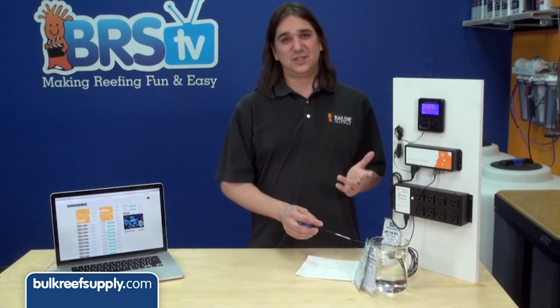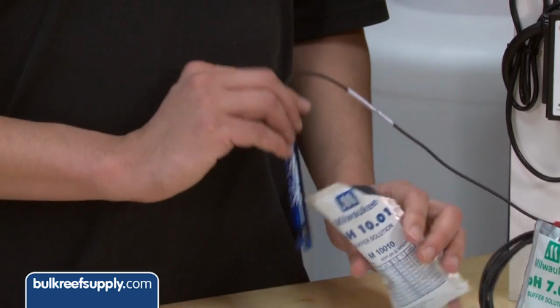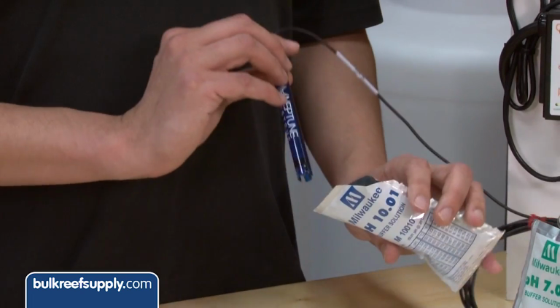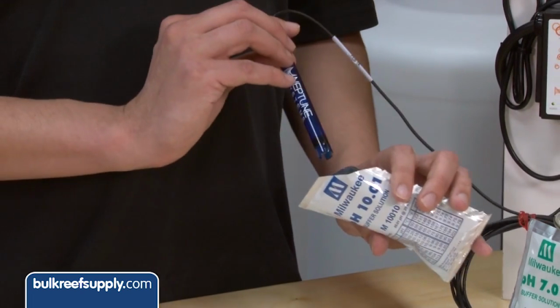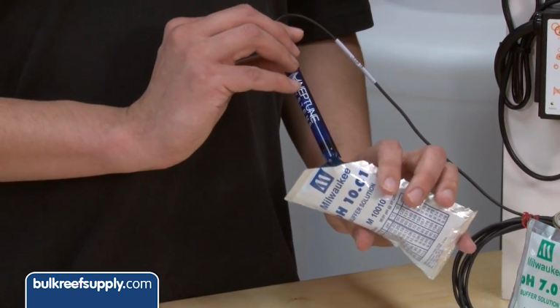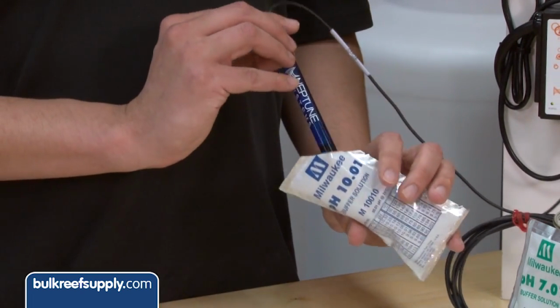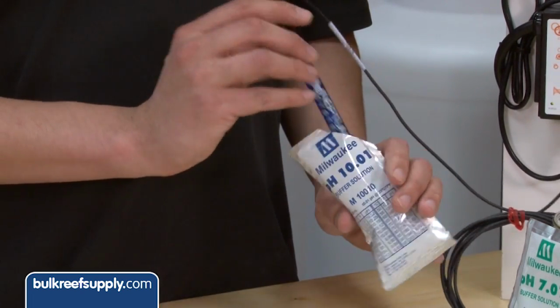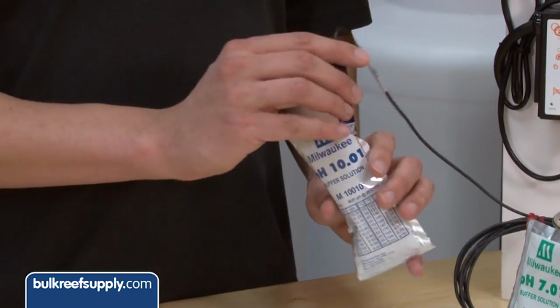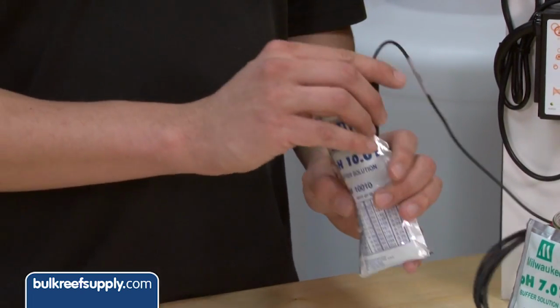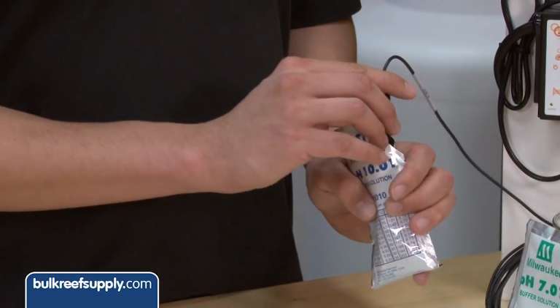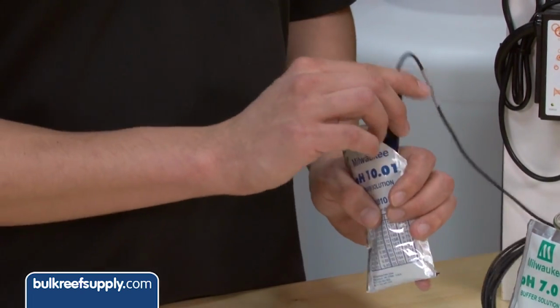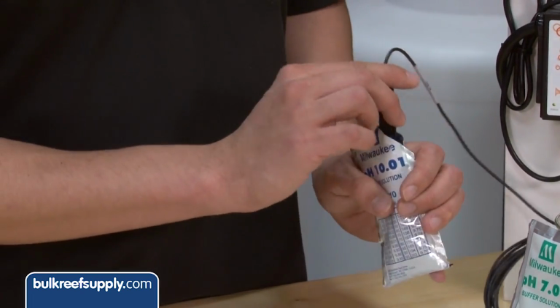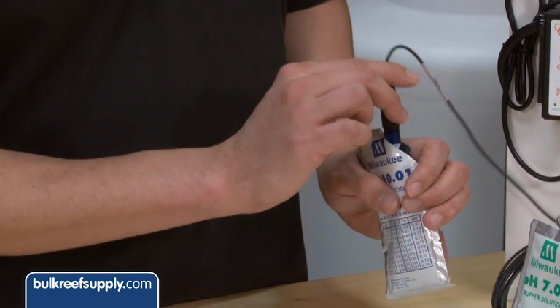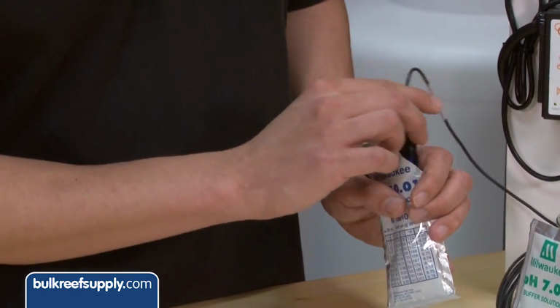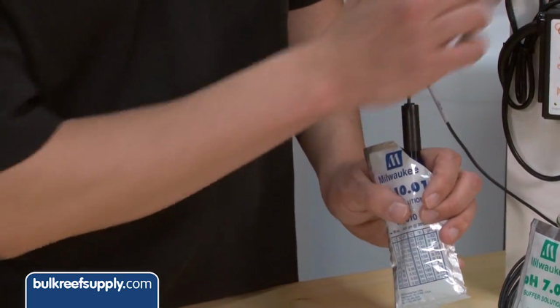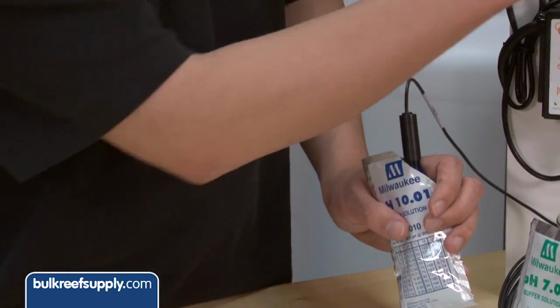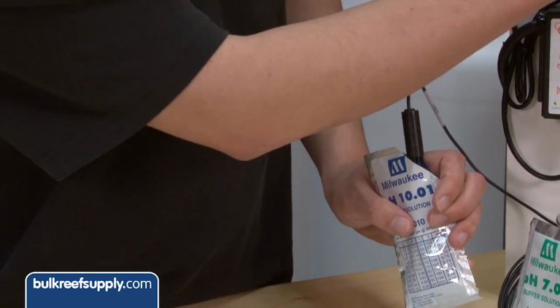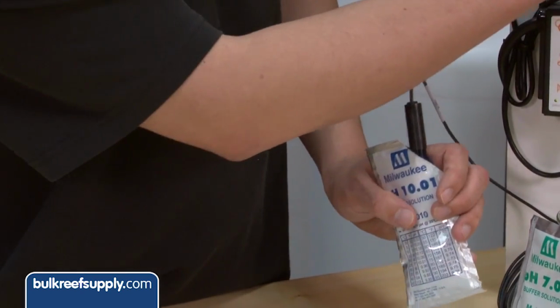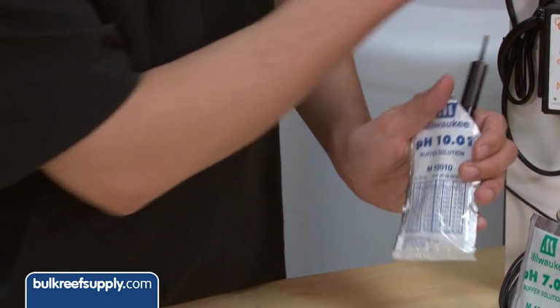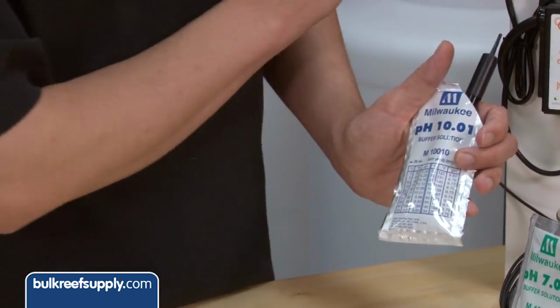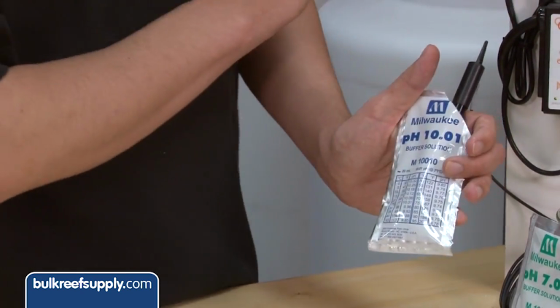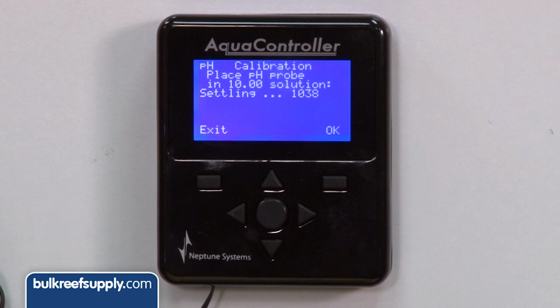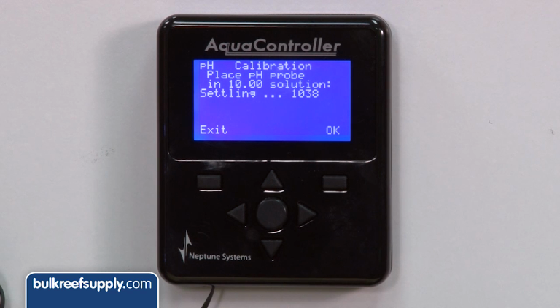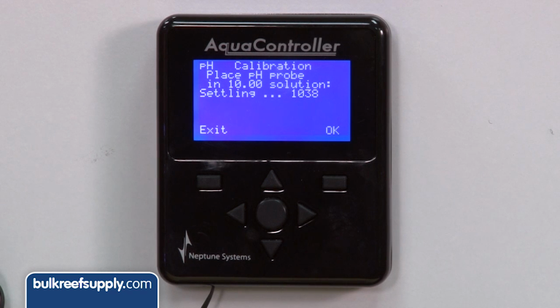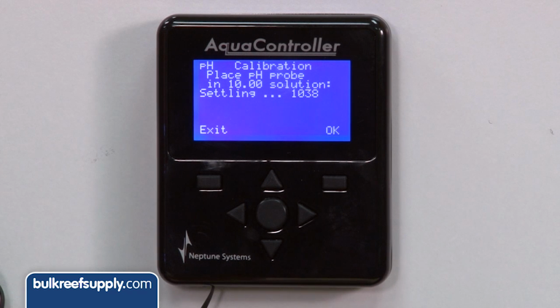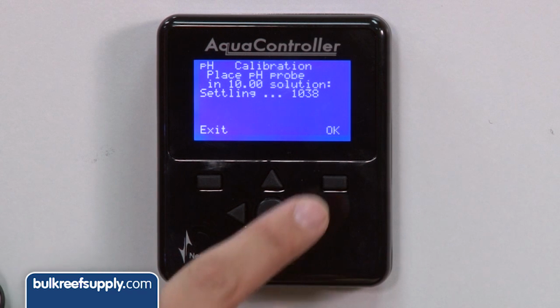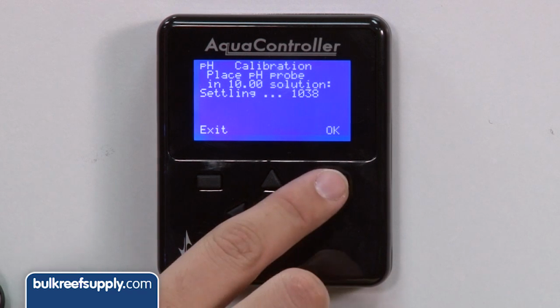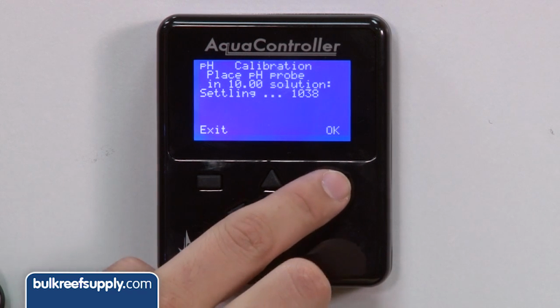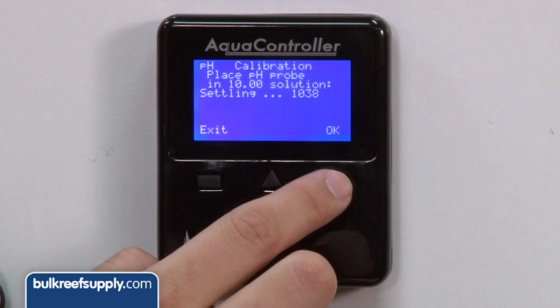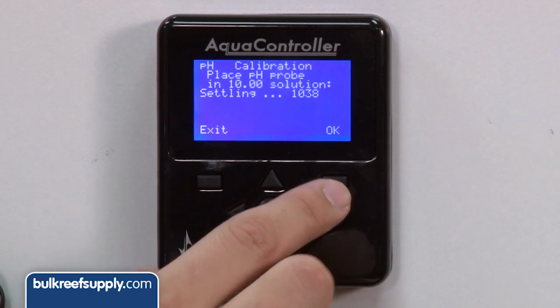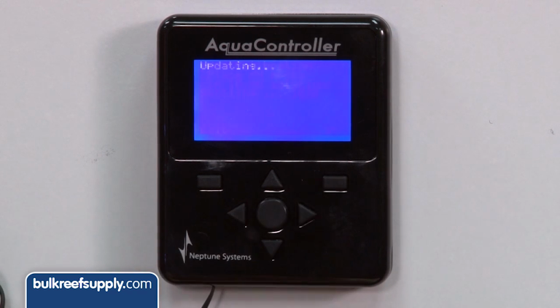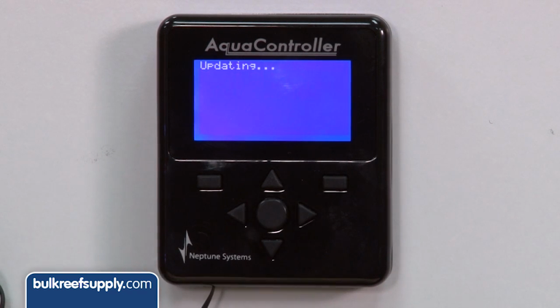Insert the probe into your next packet, which is pH 10, and repeat the same steps as you did with 7. Once it stops moving, hit ok and you are done.